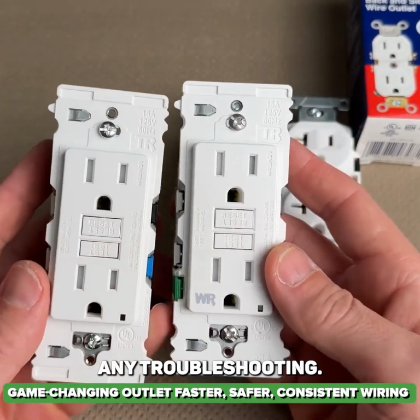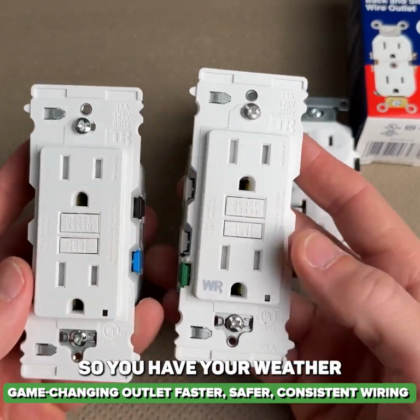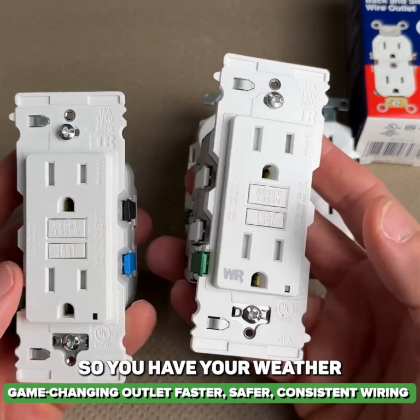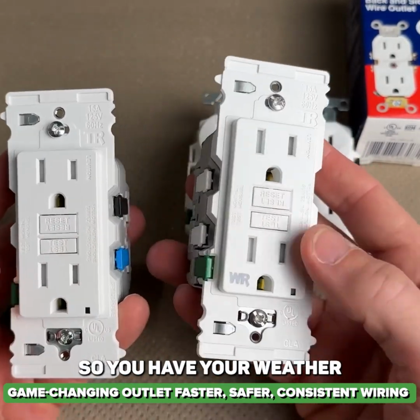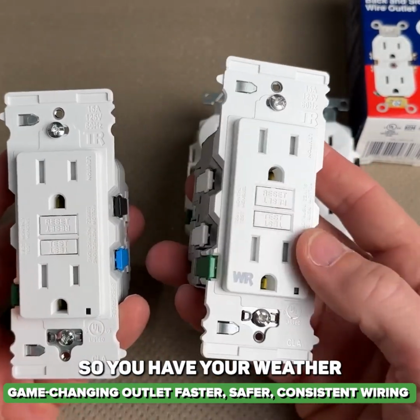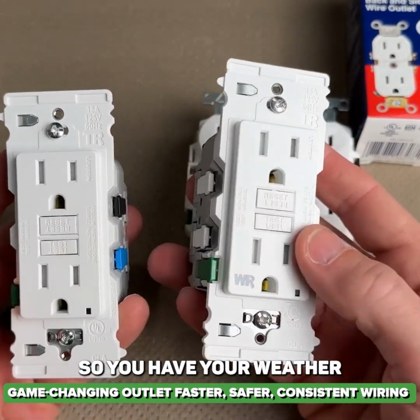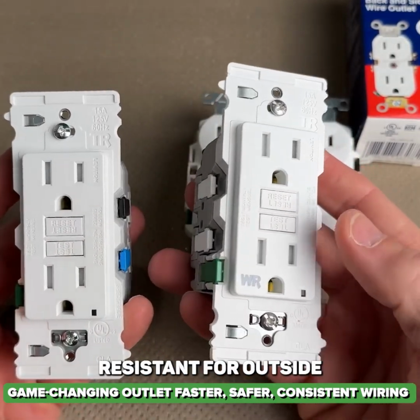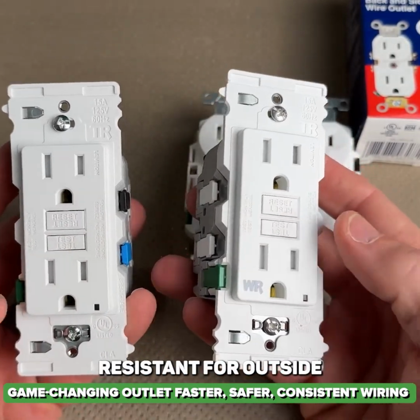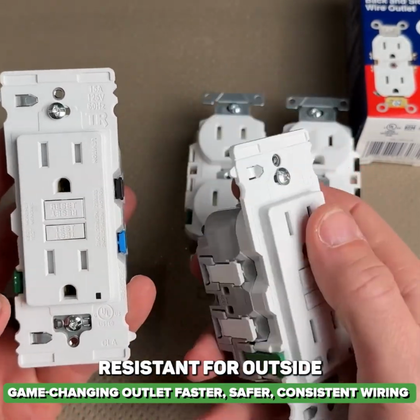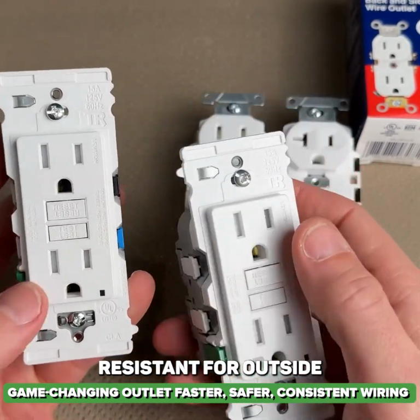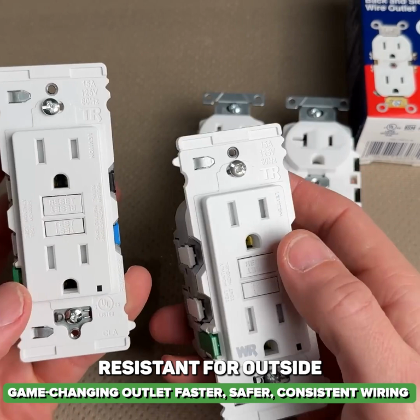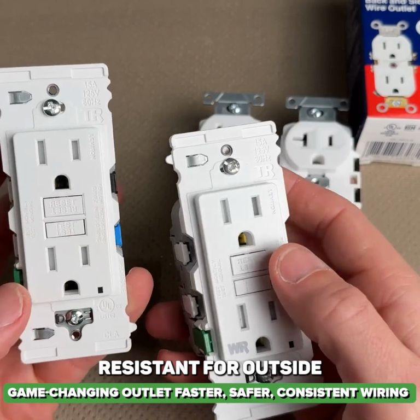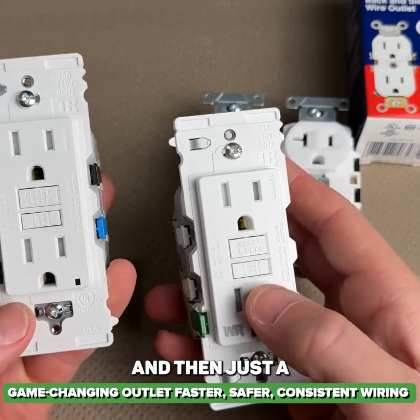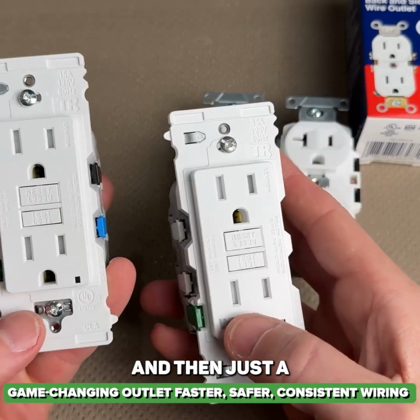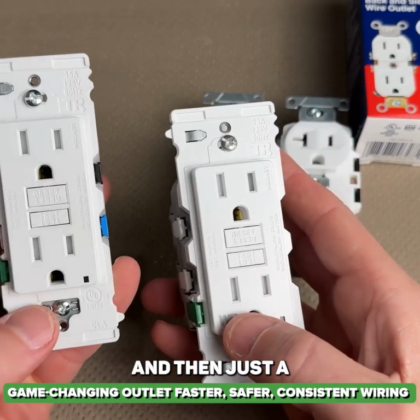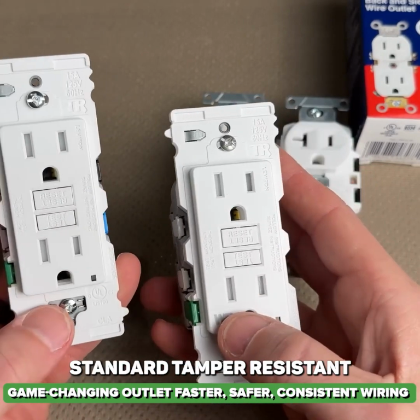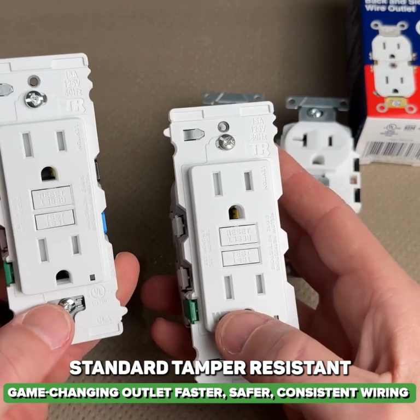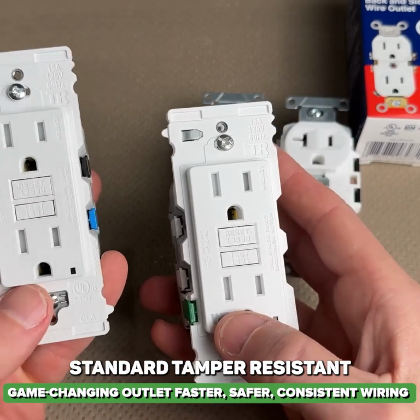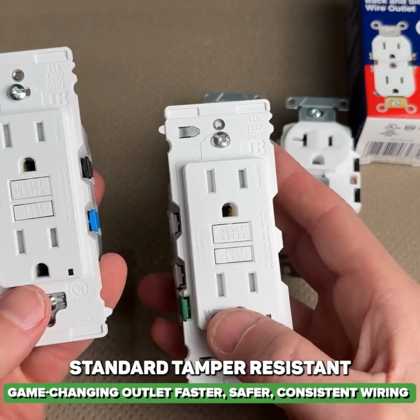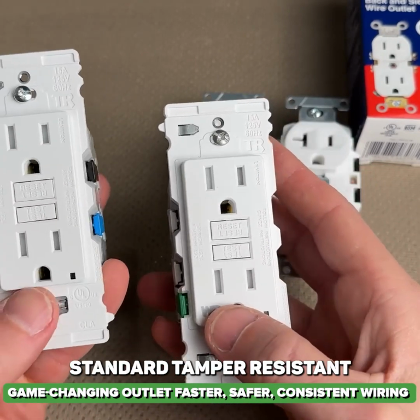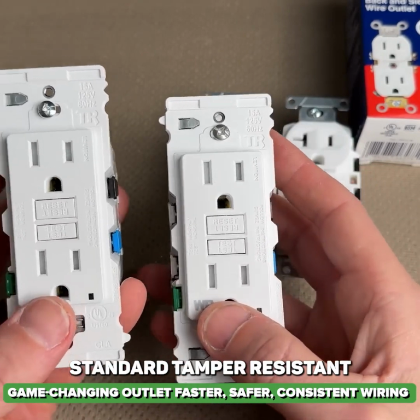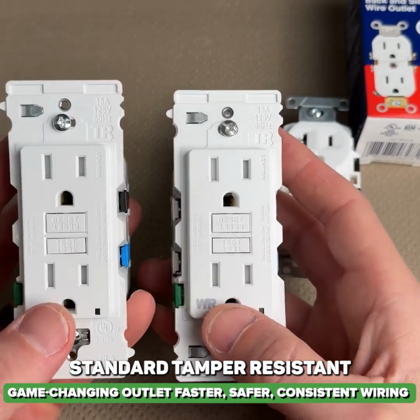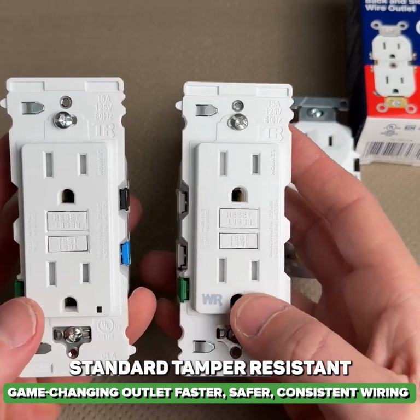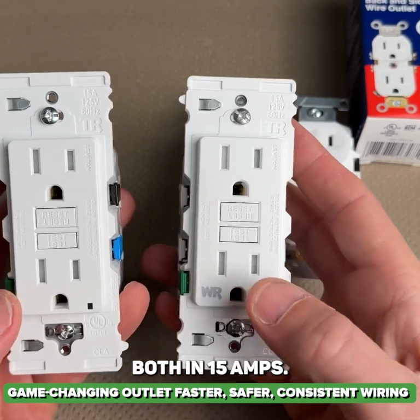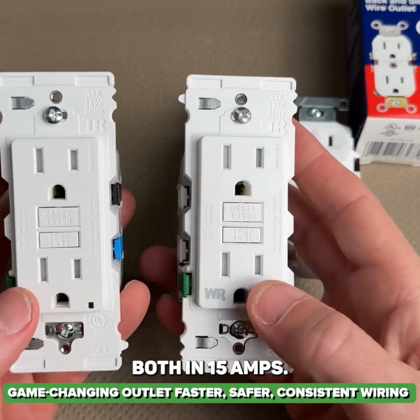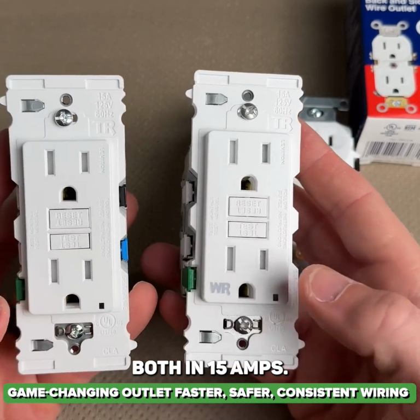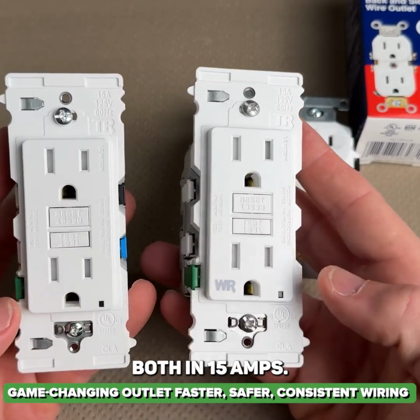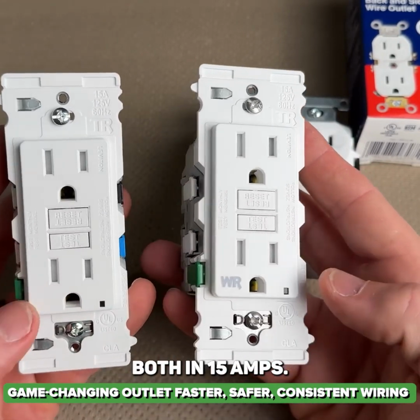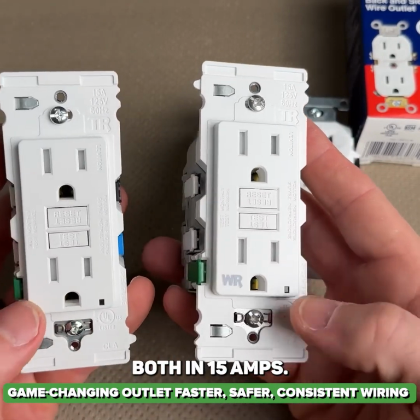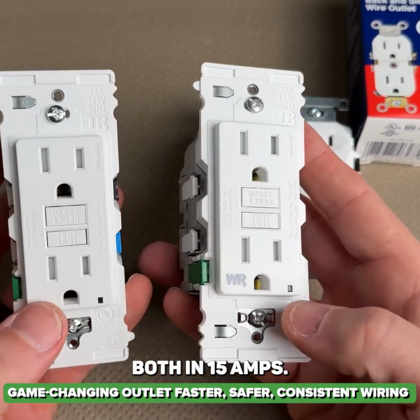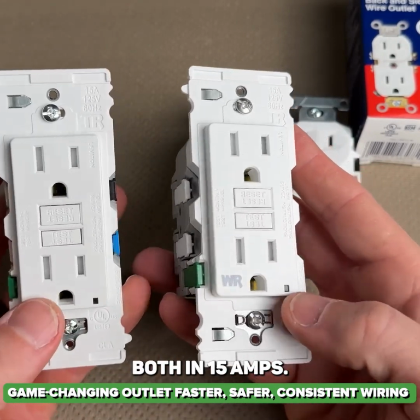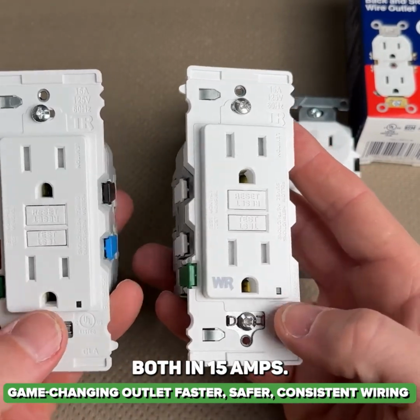You have your weather resistant version for outside and then just a standard tamper resistant, both in 15 amps.